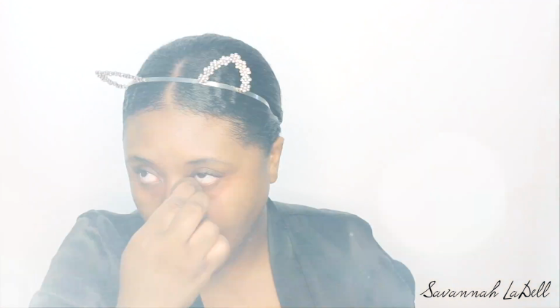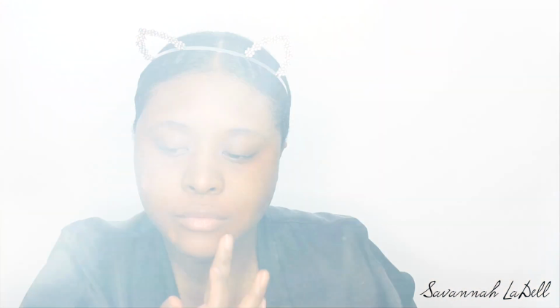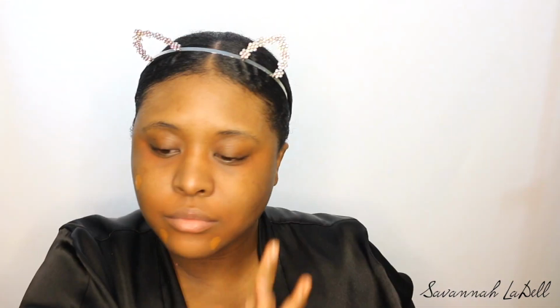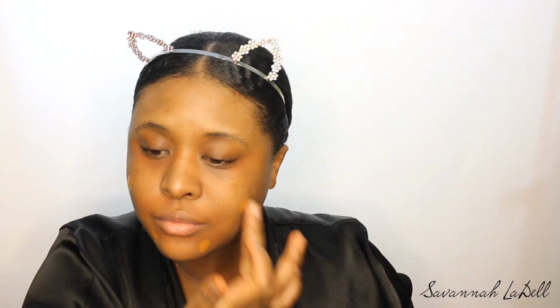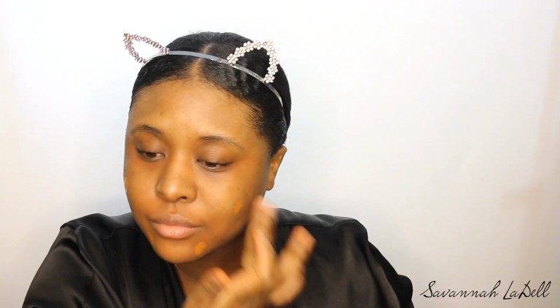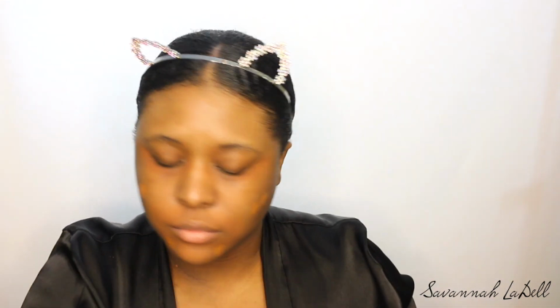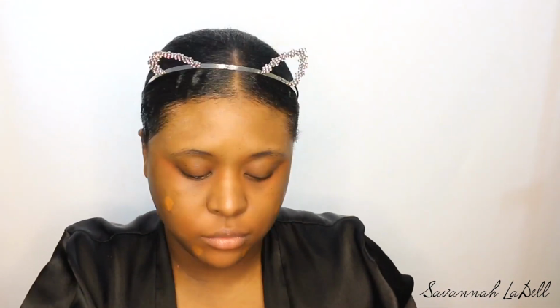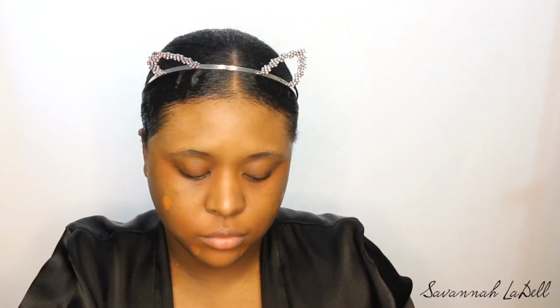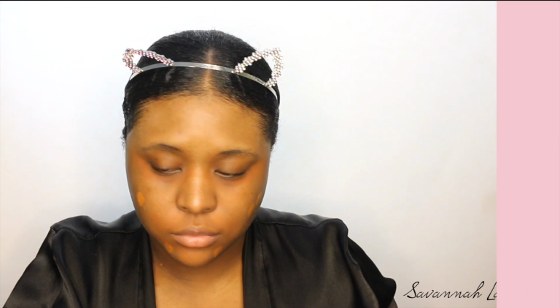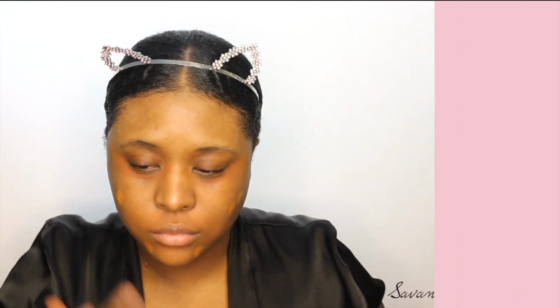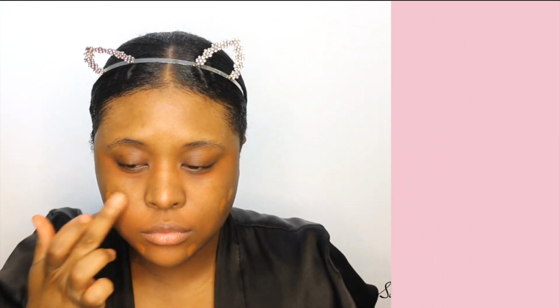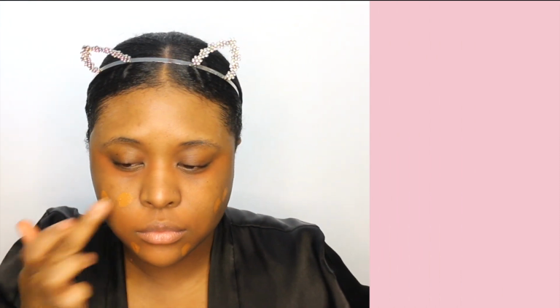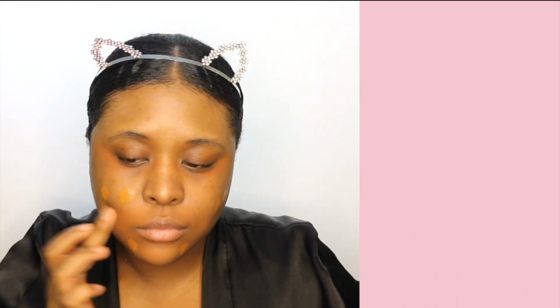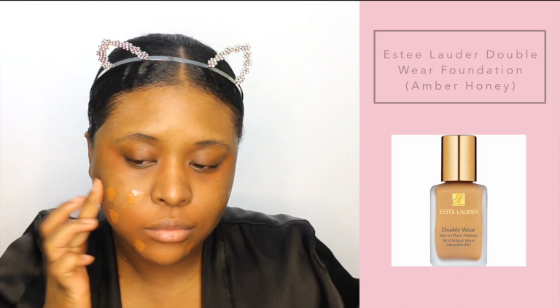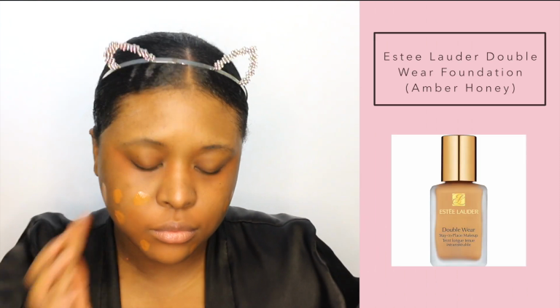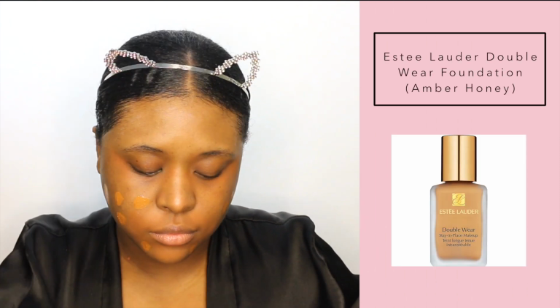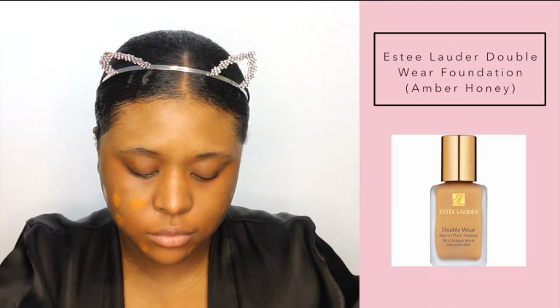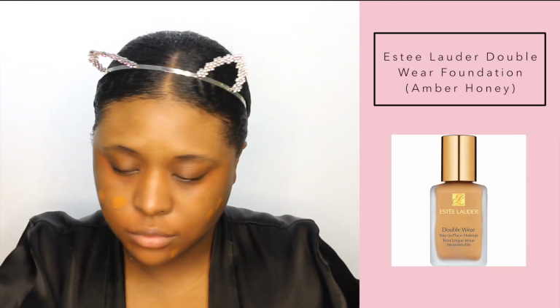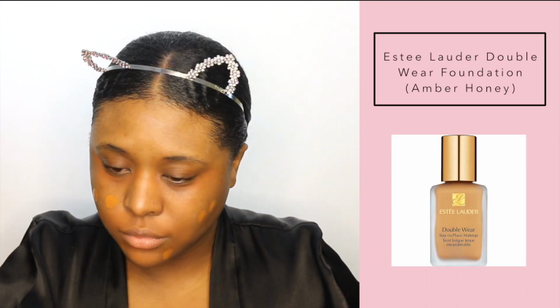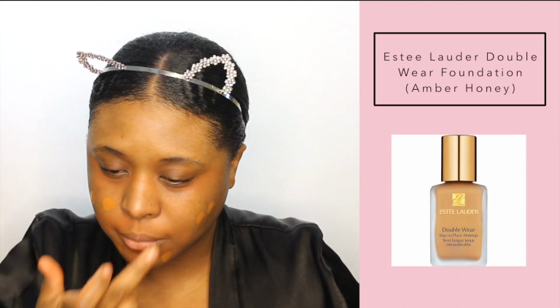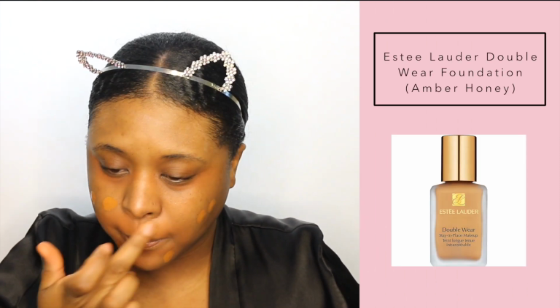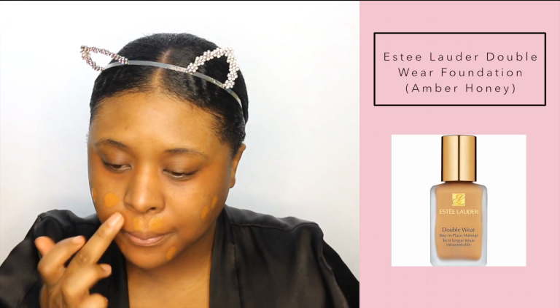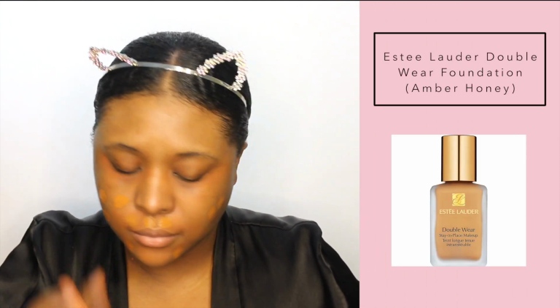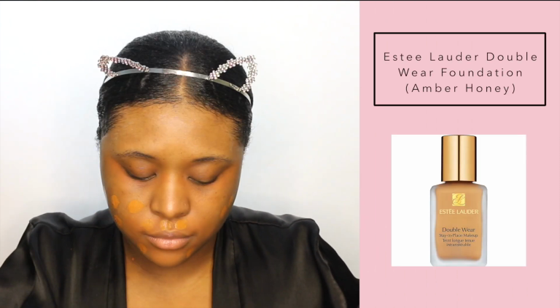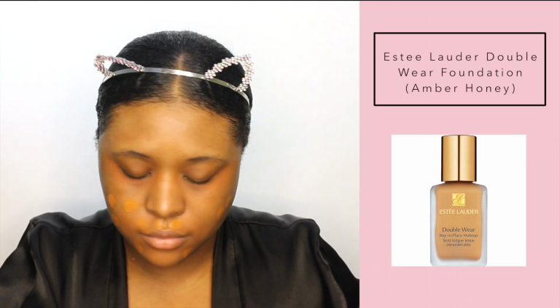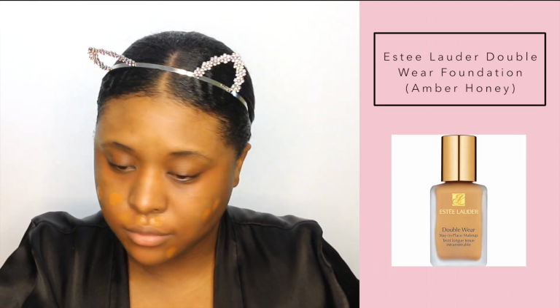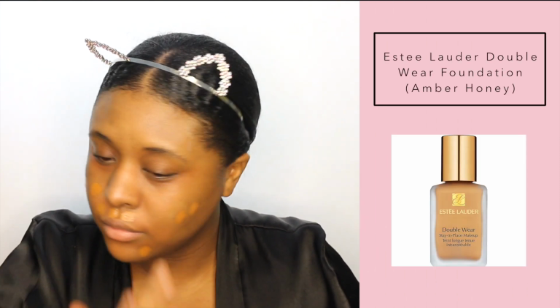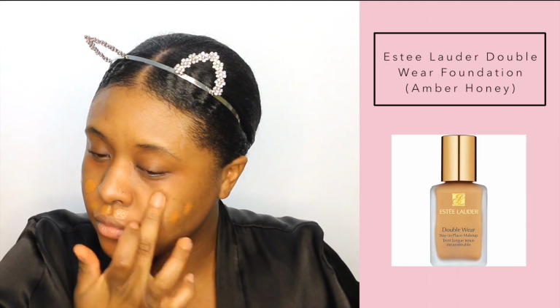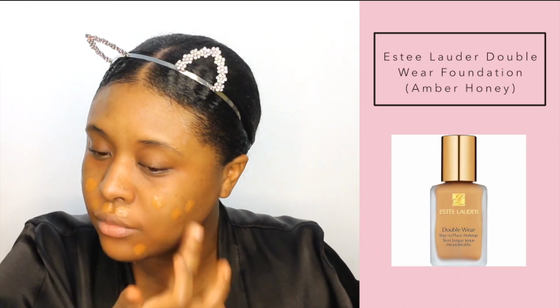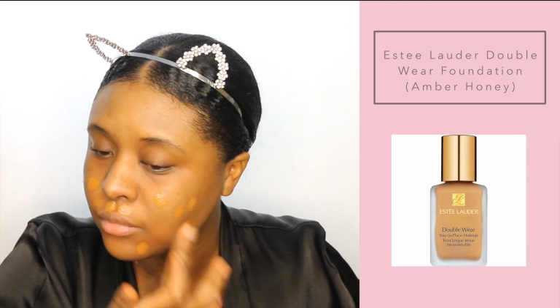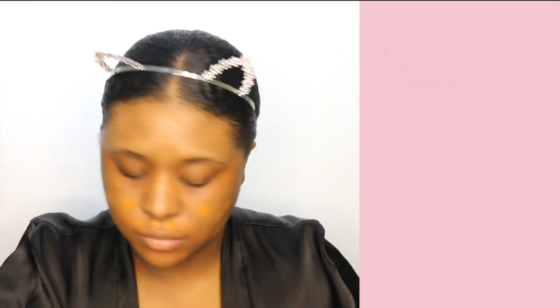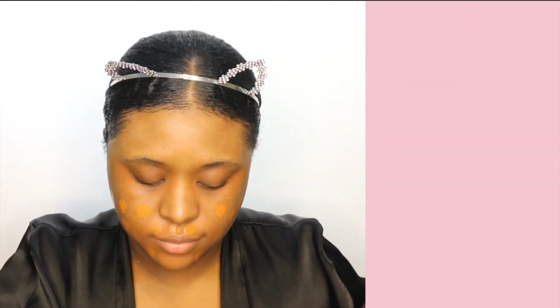Now heading into foundation. I'm using the Estee Lauder Double Wear Foundation in Amber Honey.